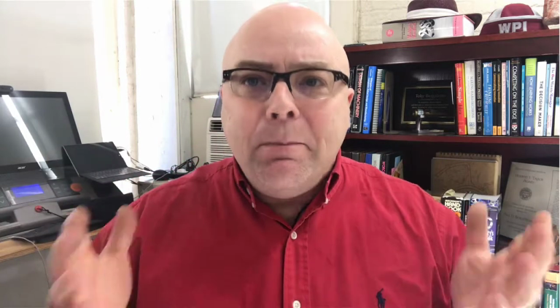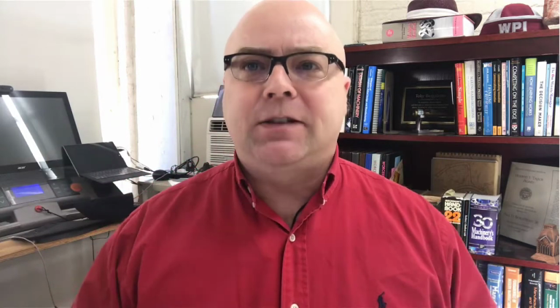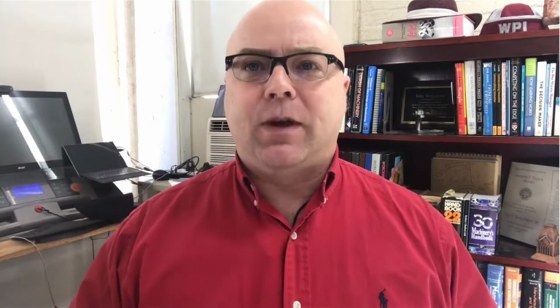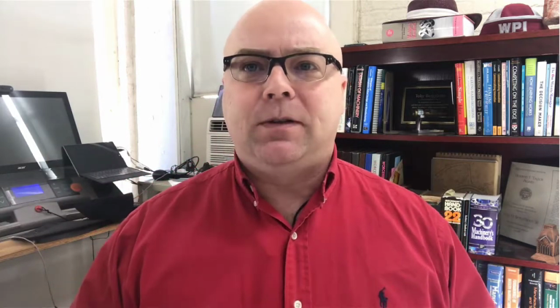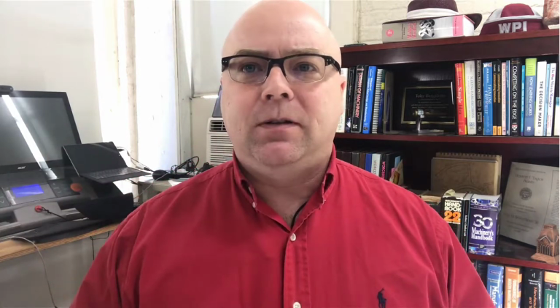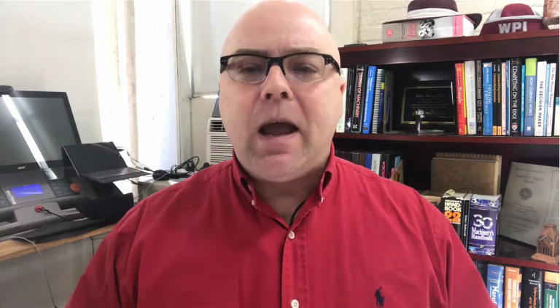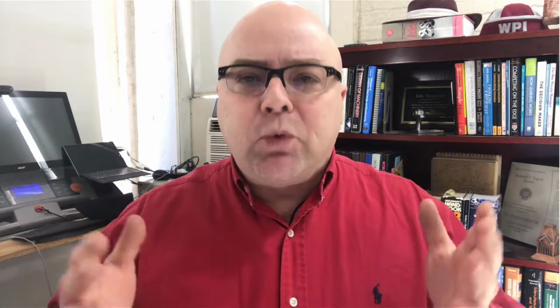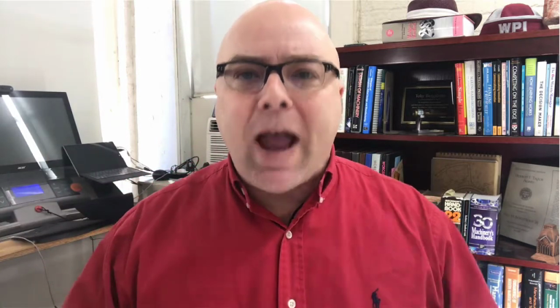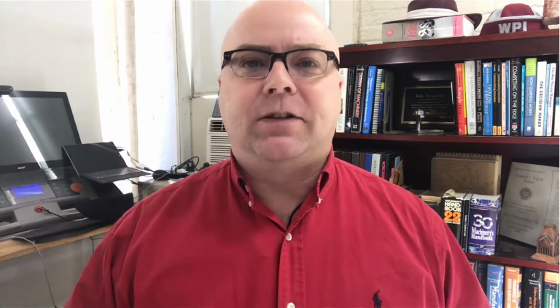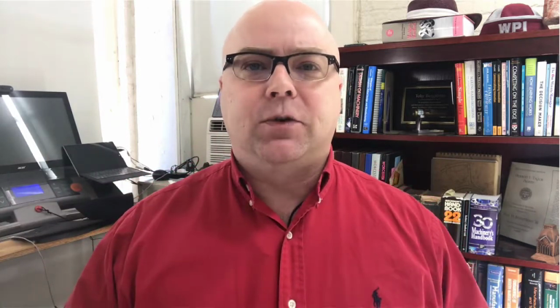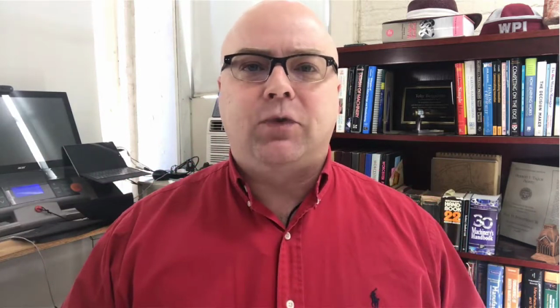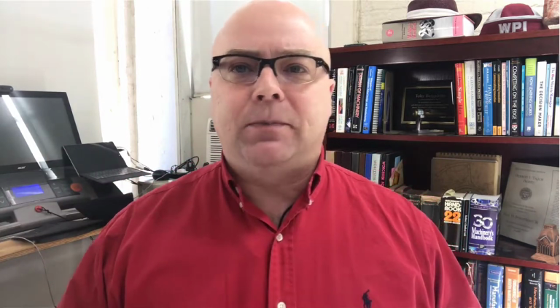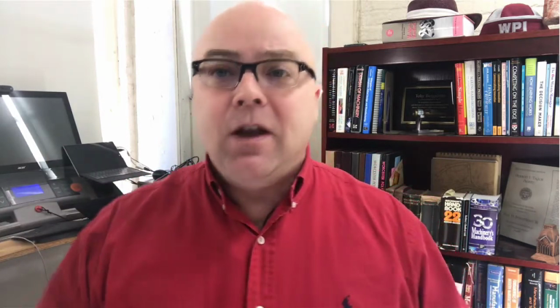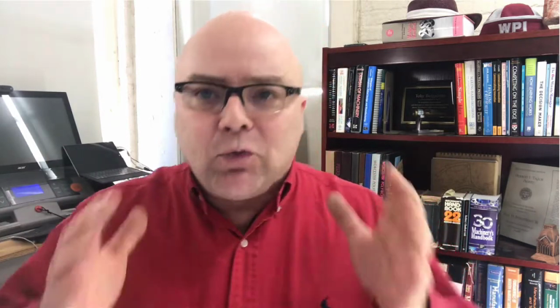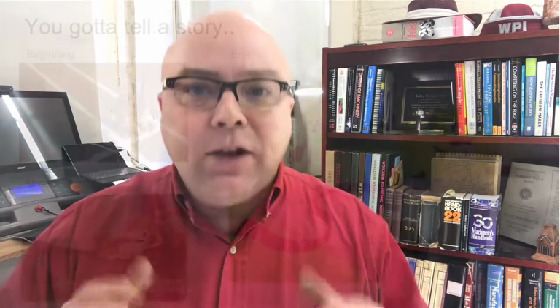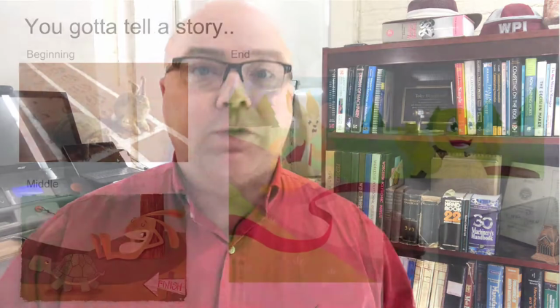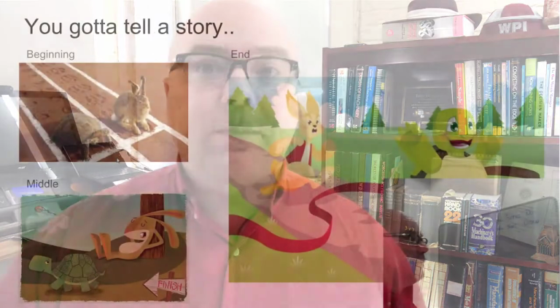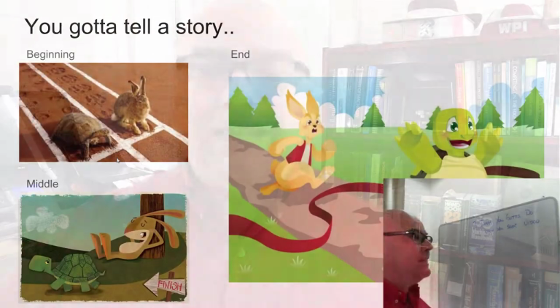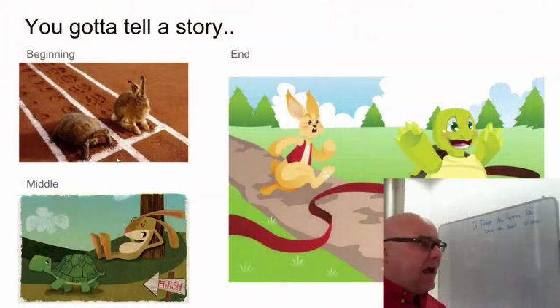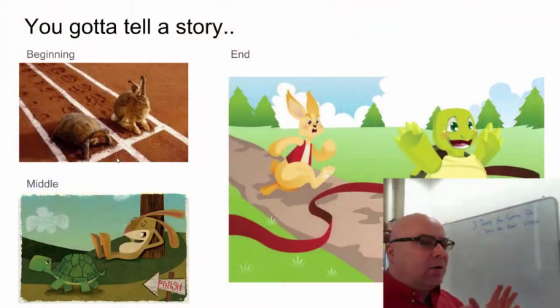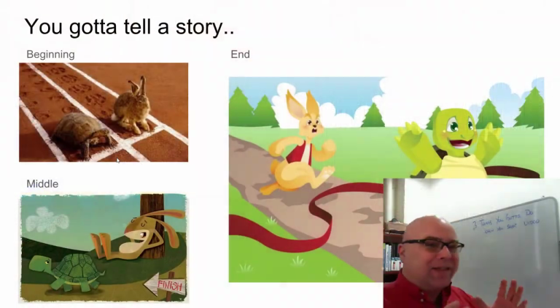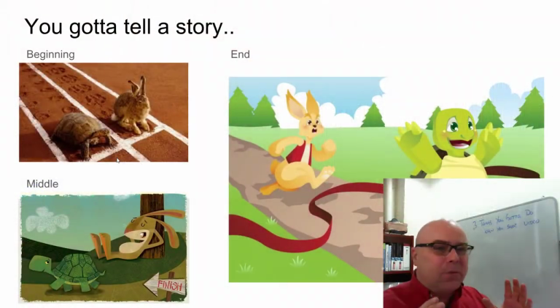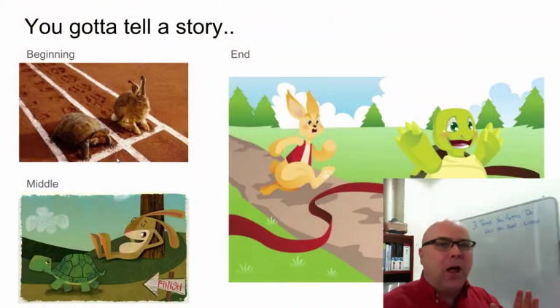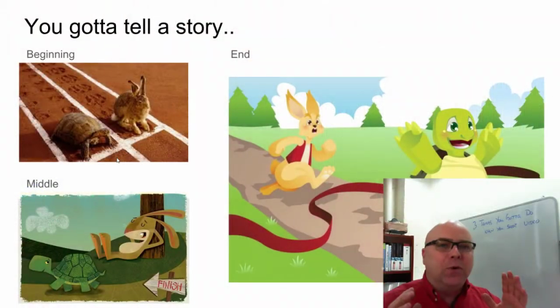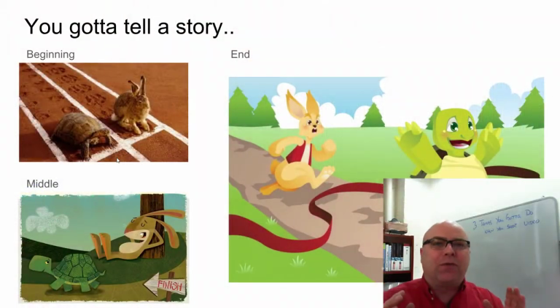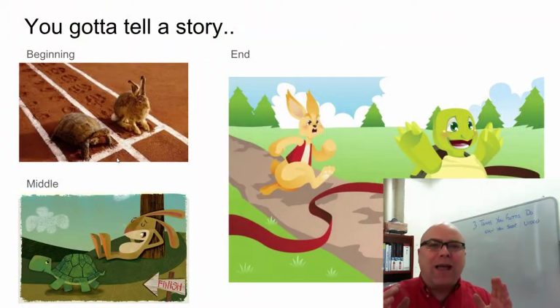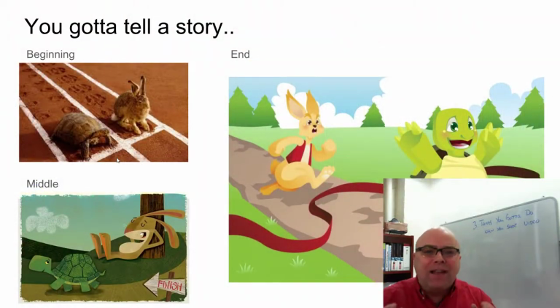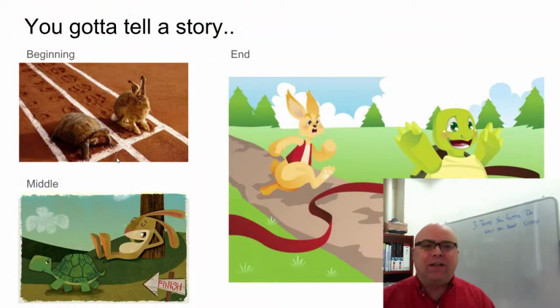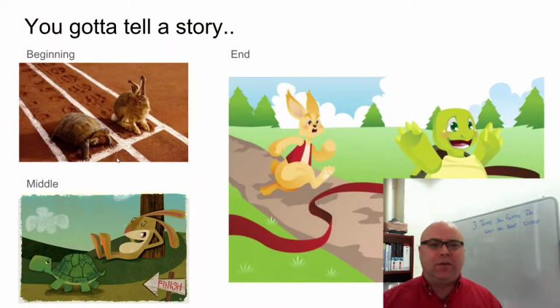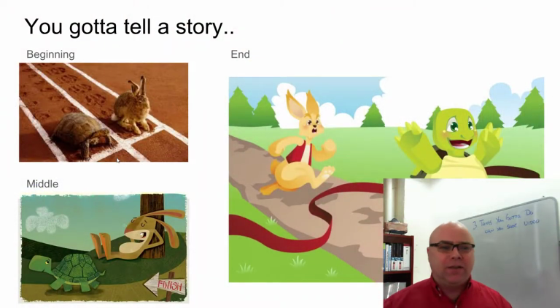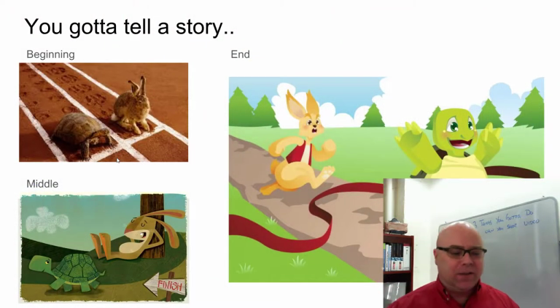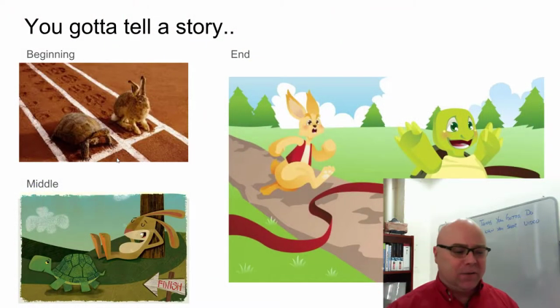Make a script. Practice your script. Write your script down. That will help you get through any video that you need to do.